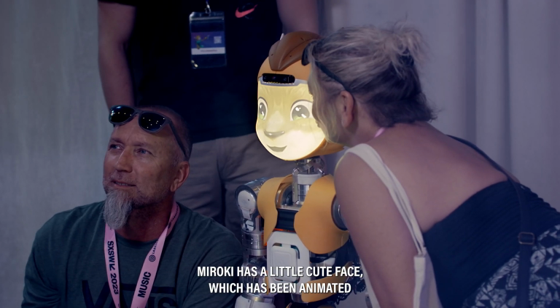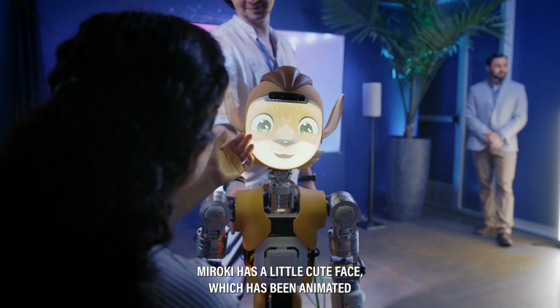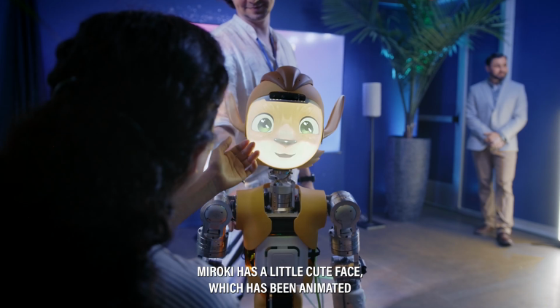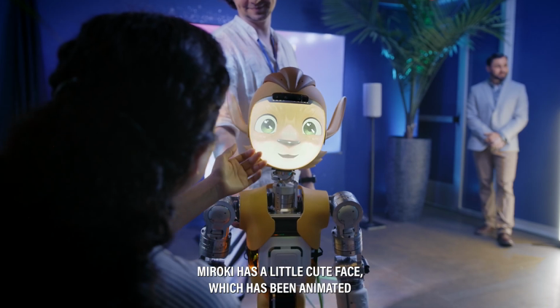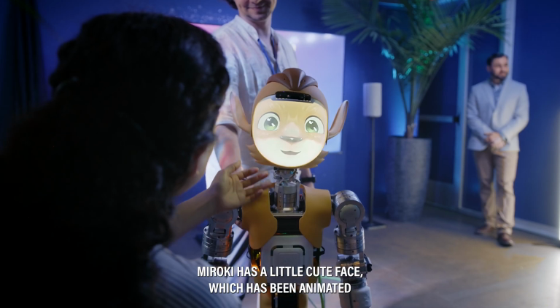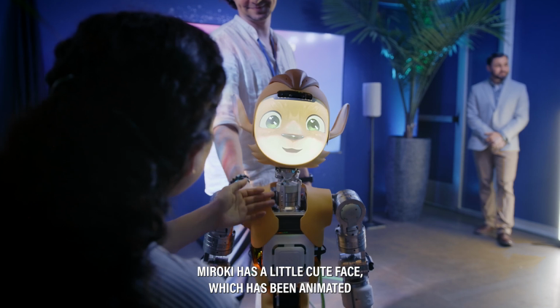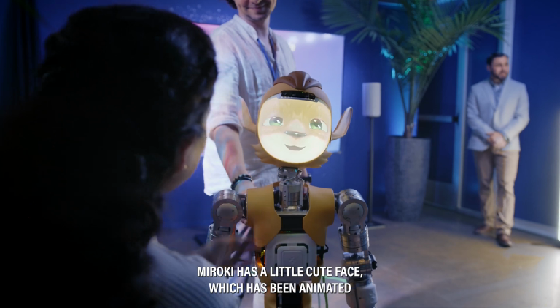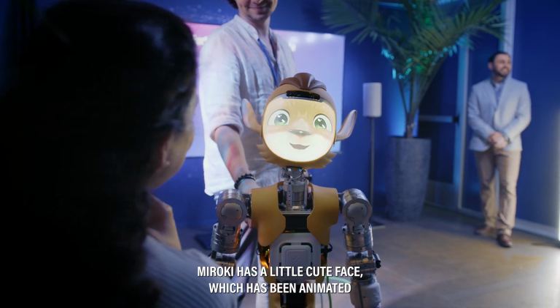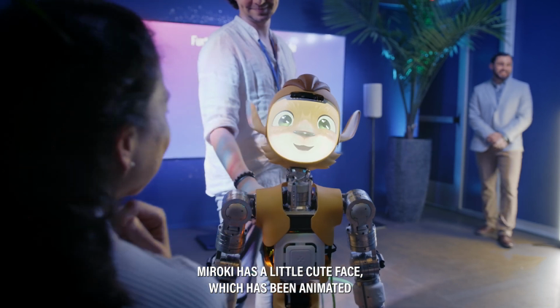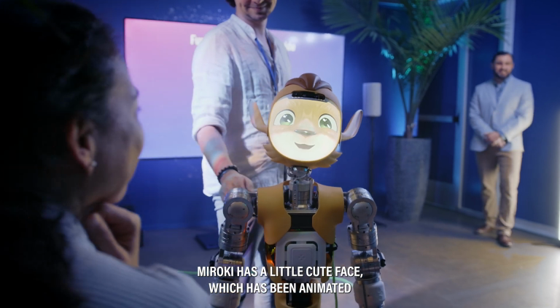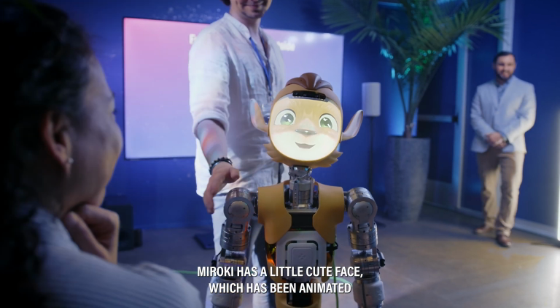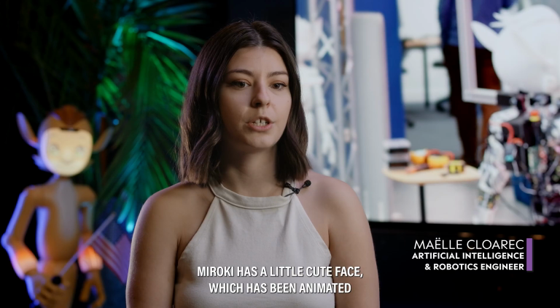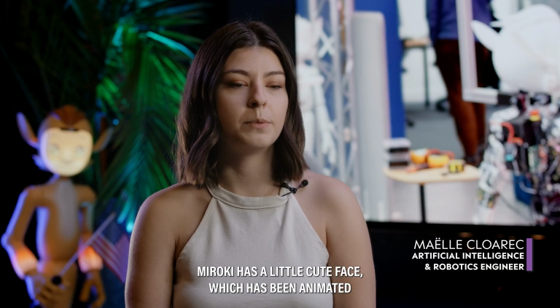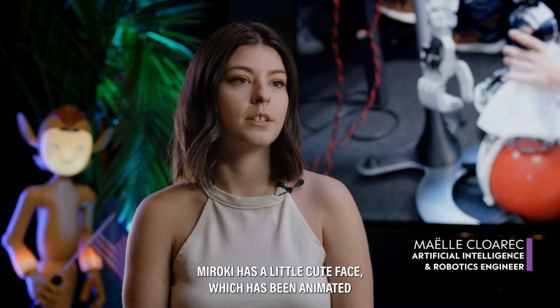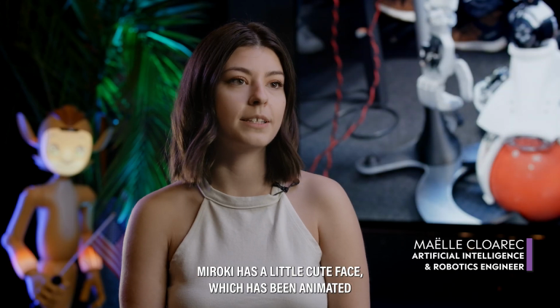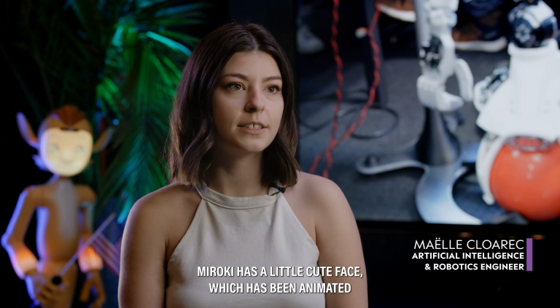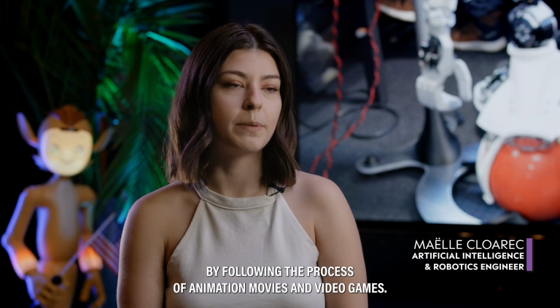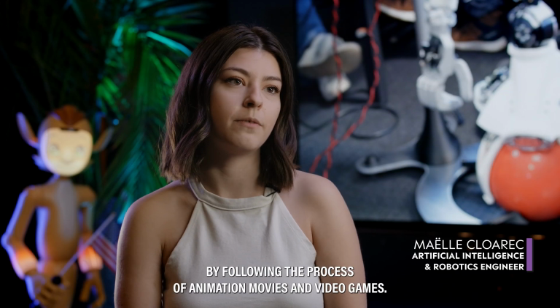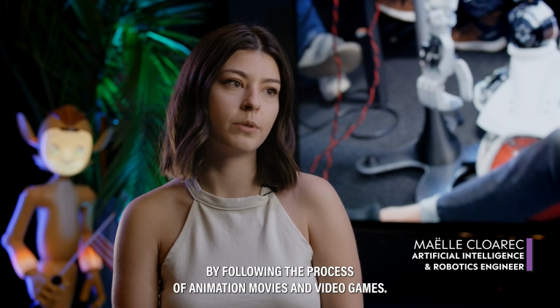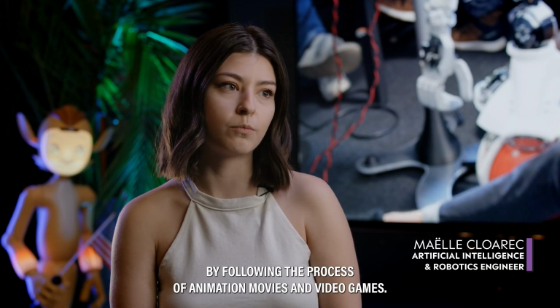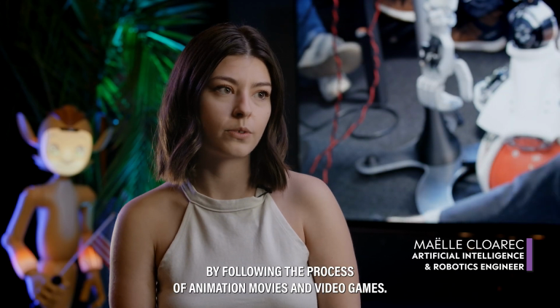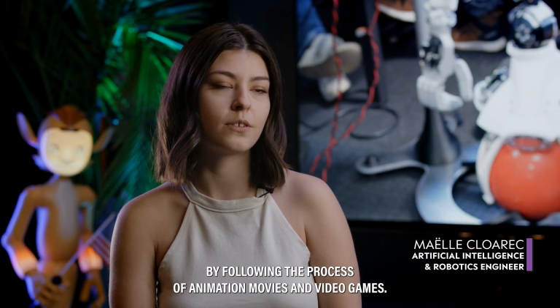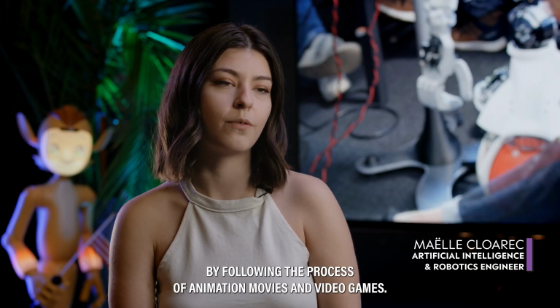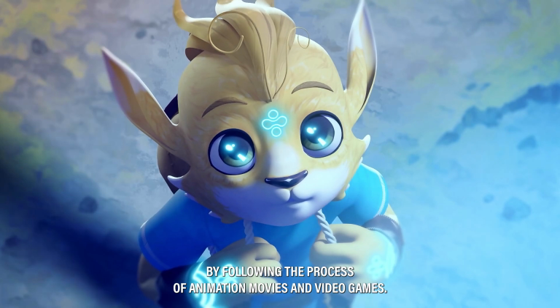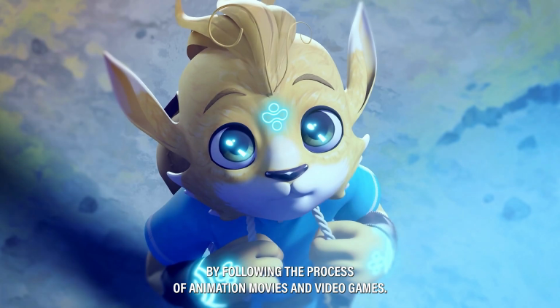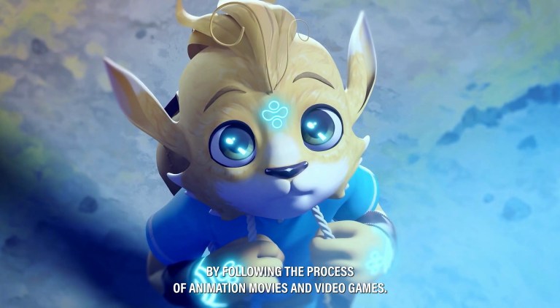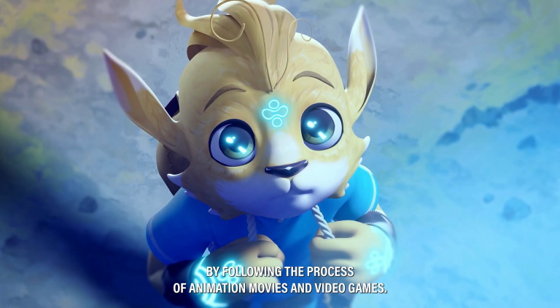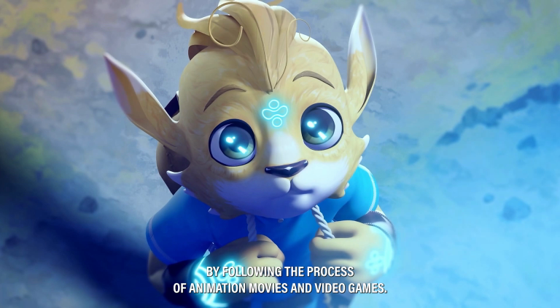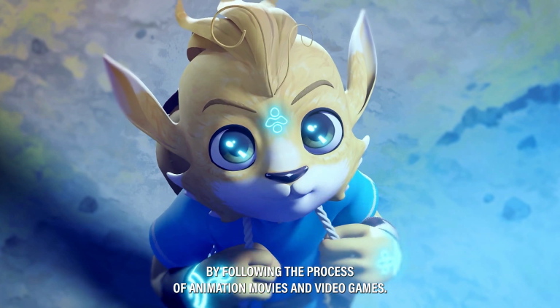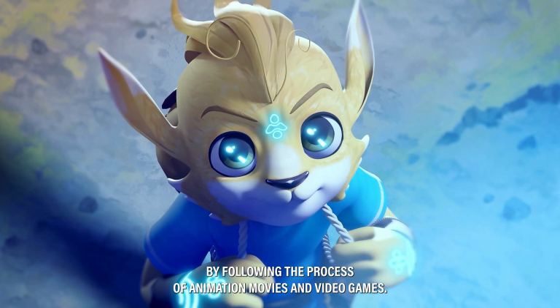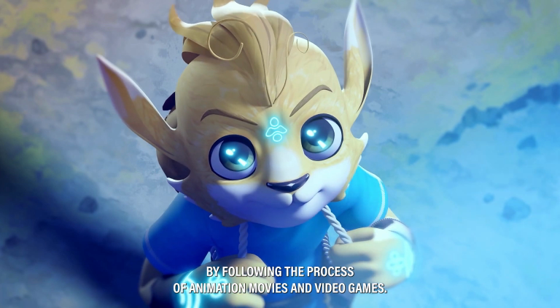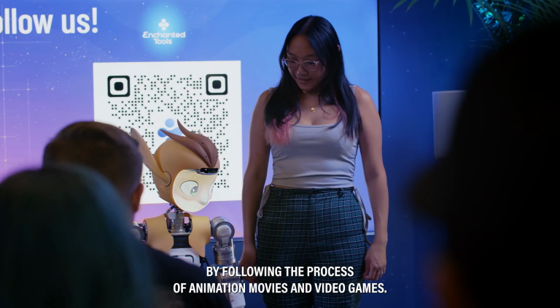MIROKEY has a little cute face, which has been animated by following the process of animation movies and video games.